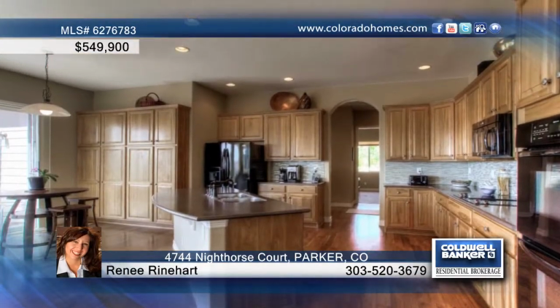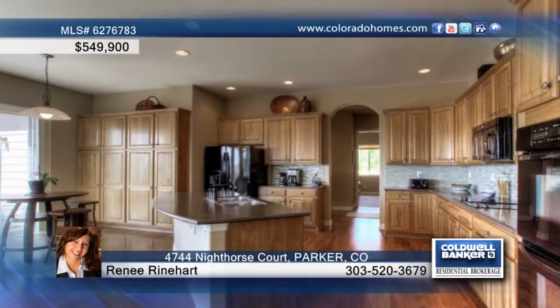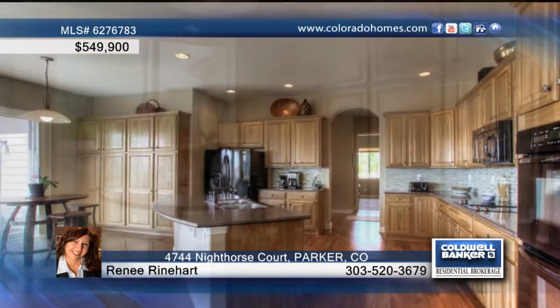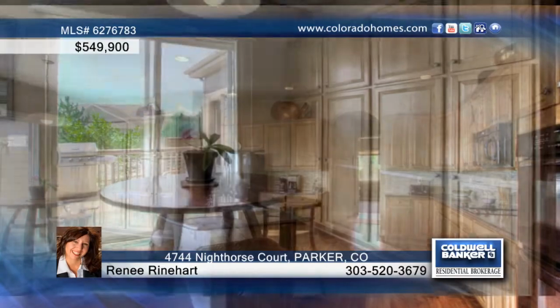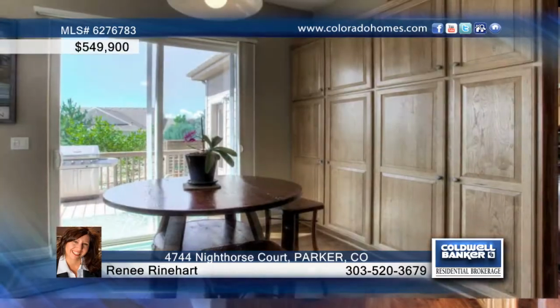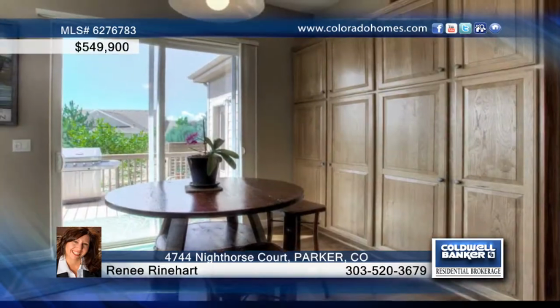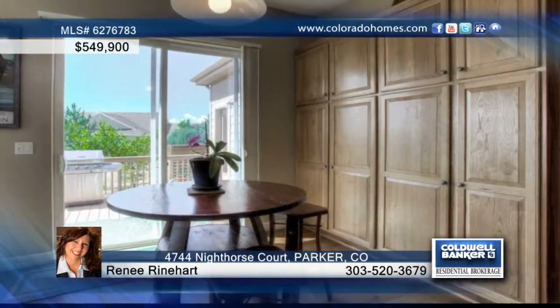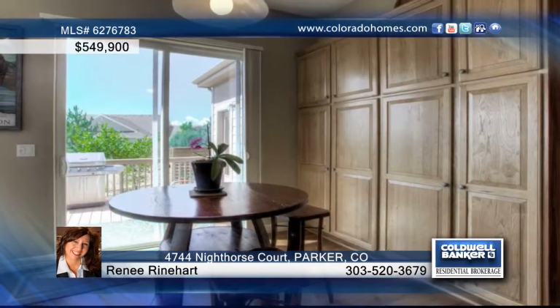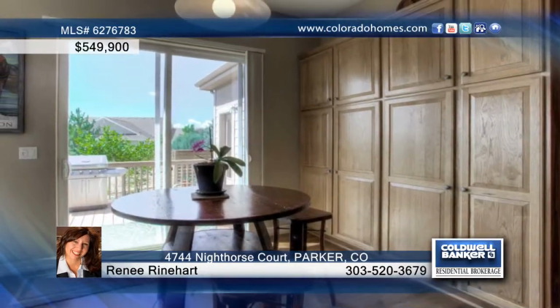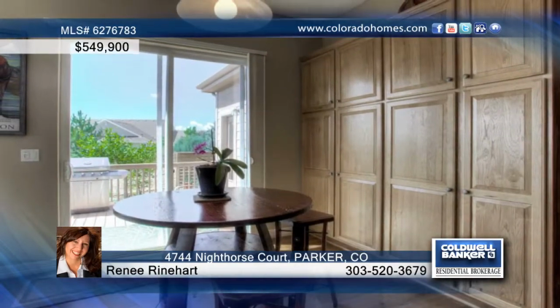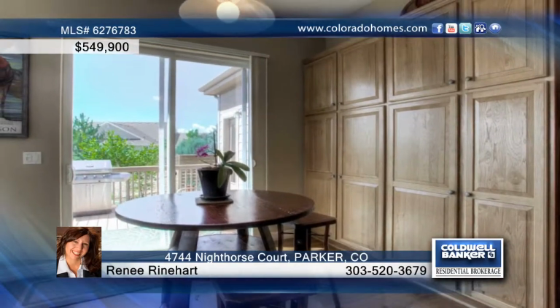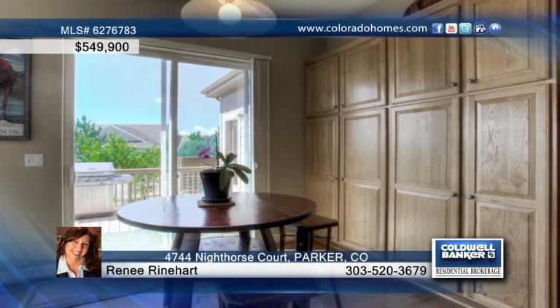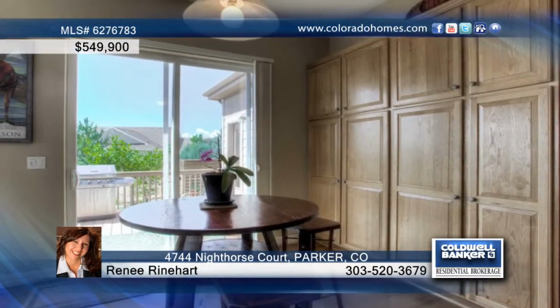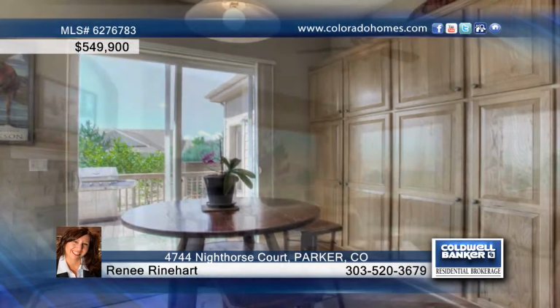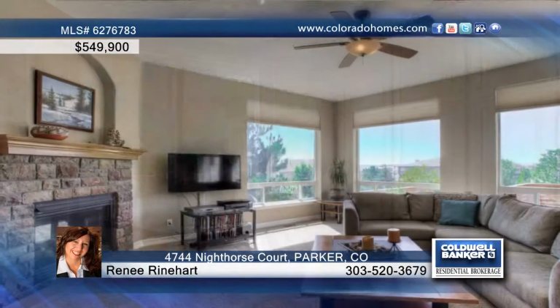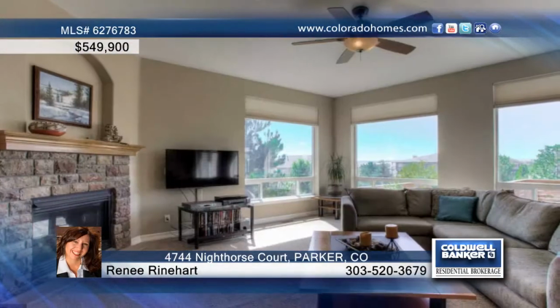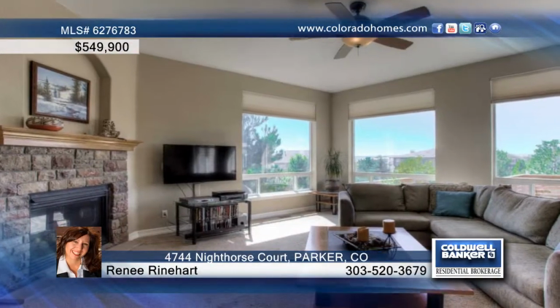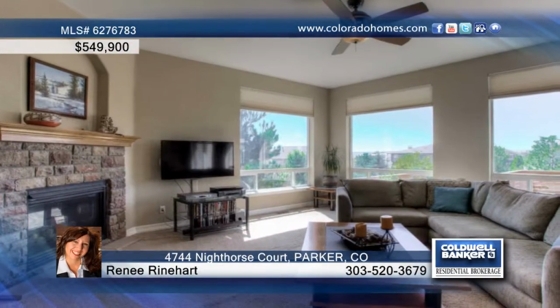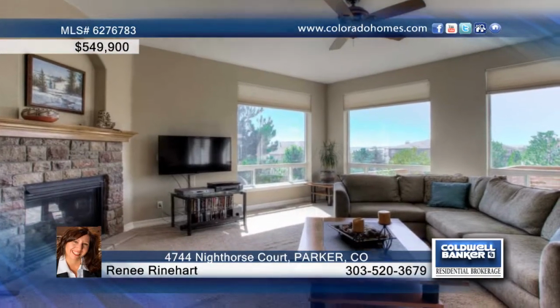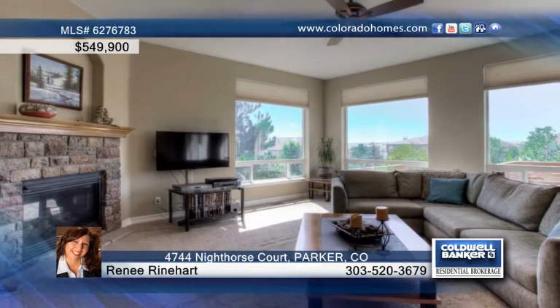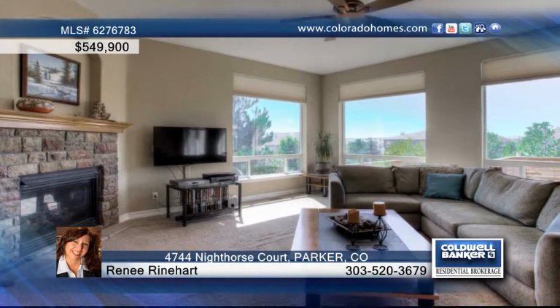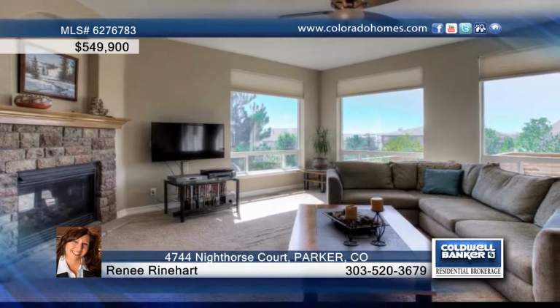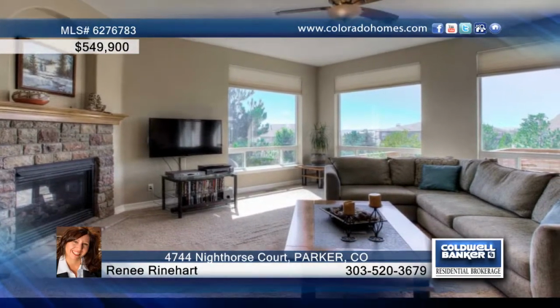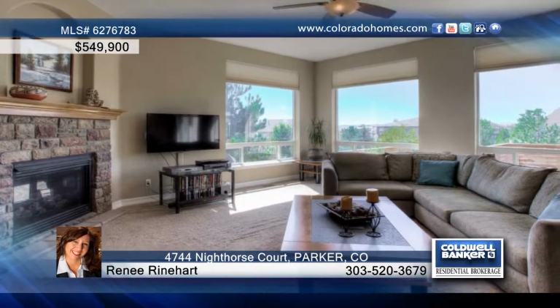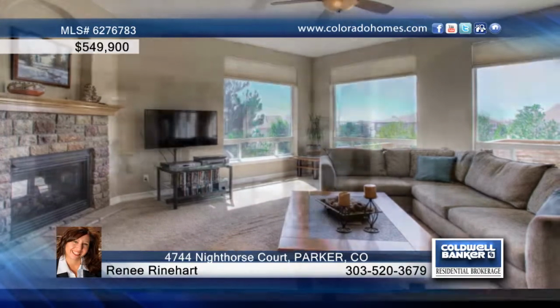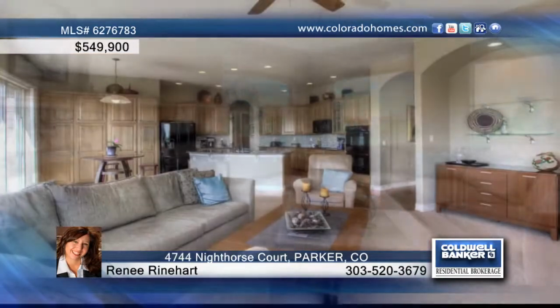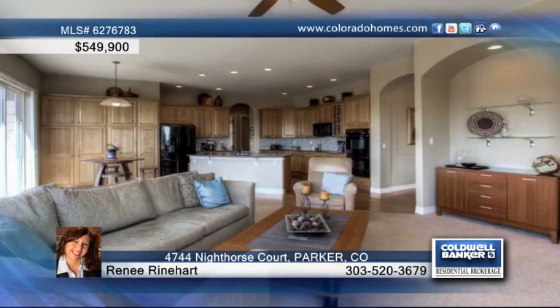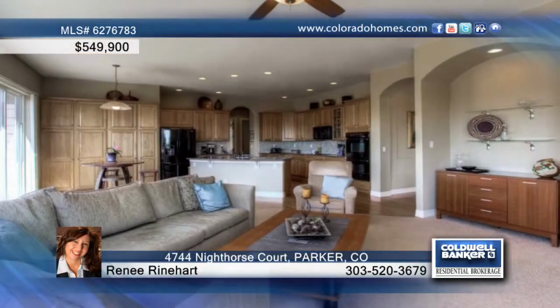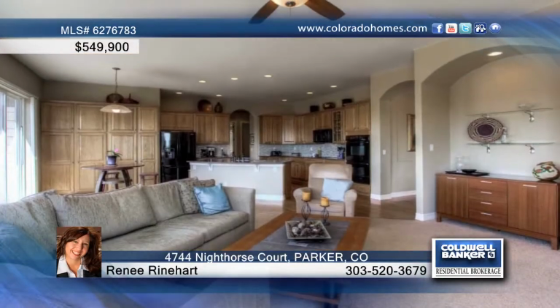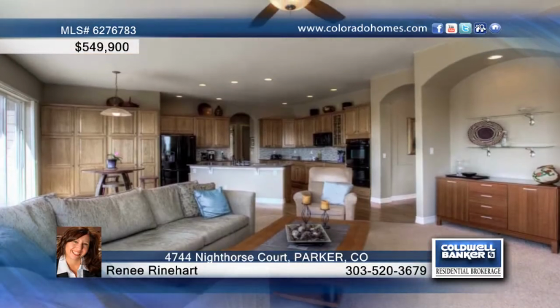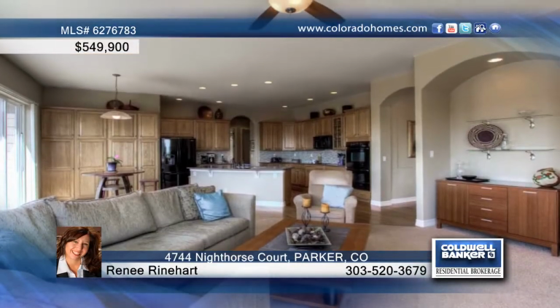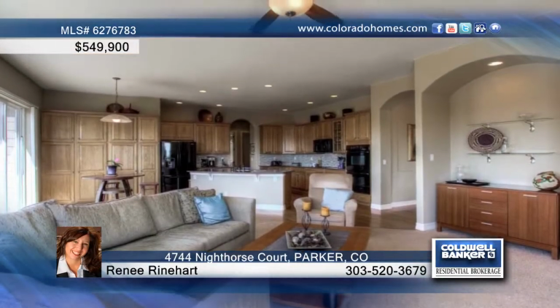The gourmet kitchen is equipped with Corian counters, black appliances, and a breakfast bar that opens to a large great room with a cozy stone fireplace.